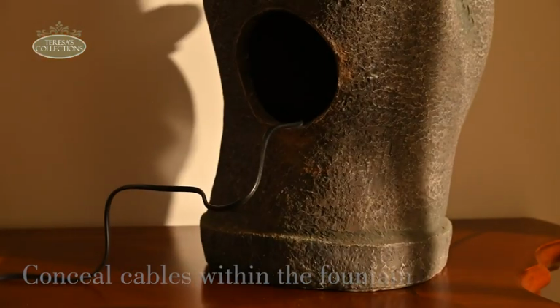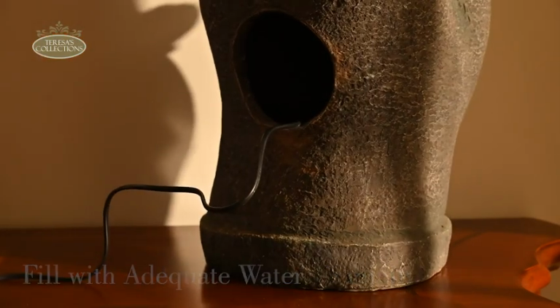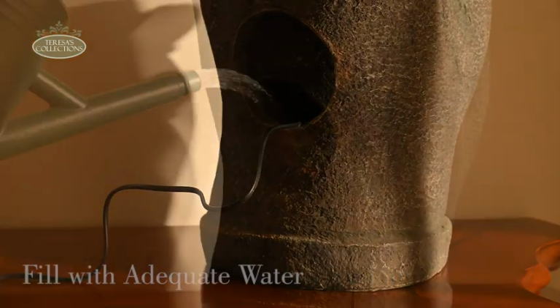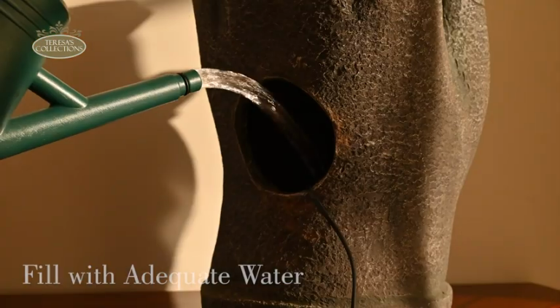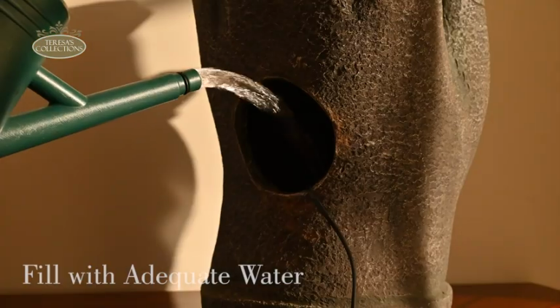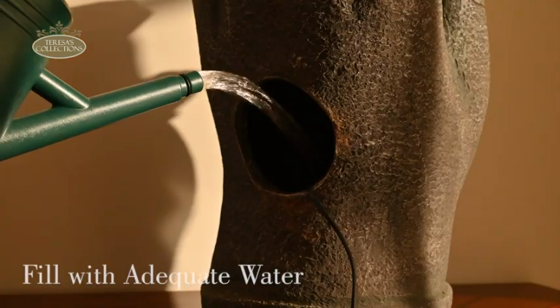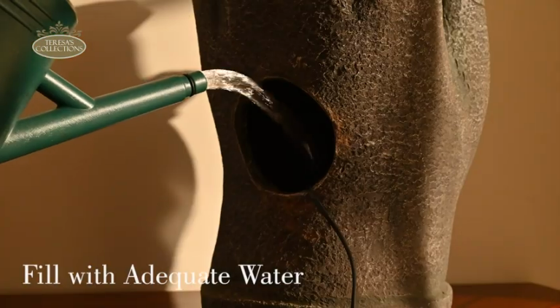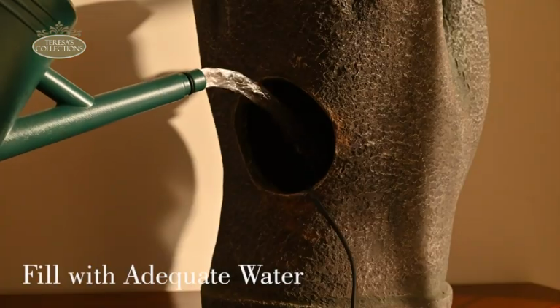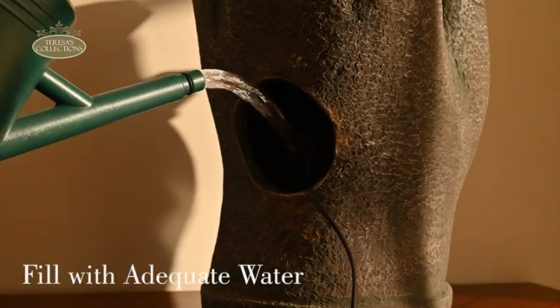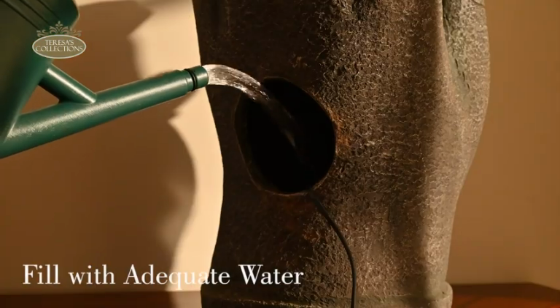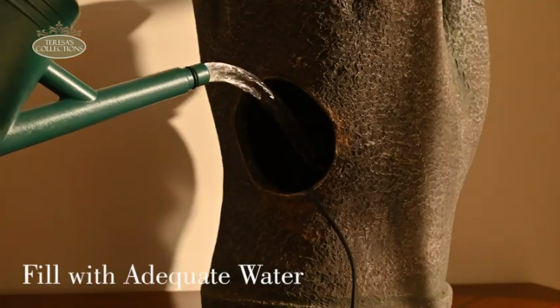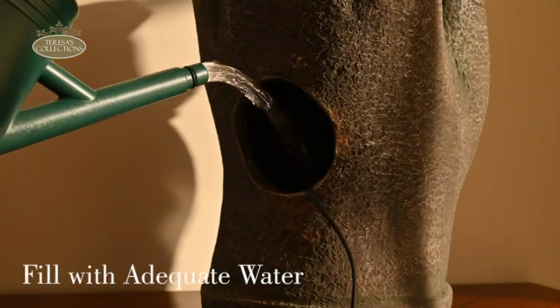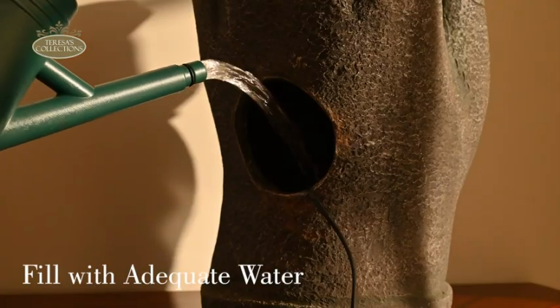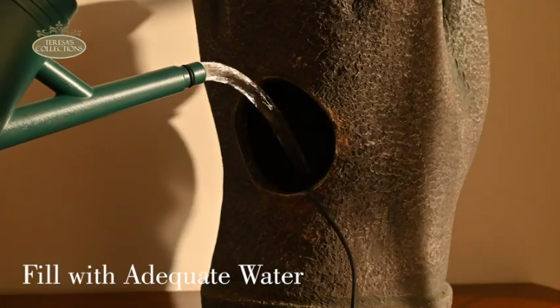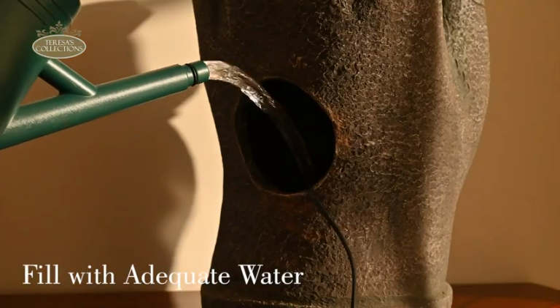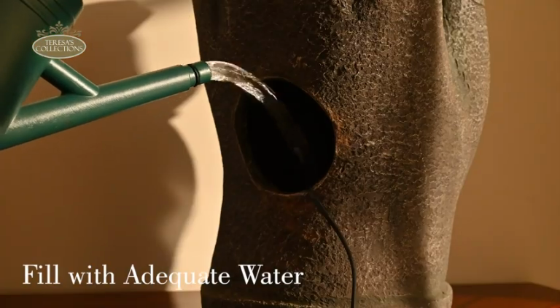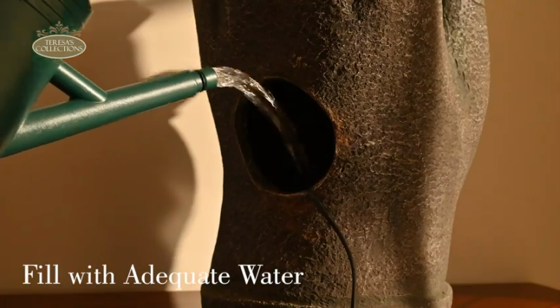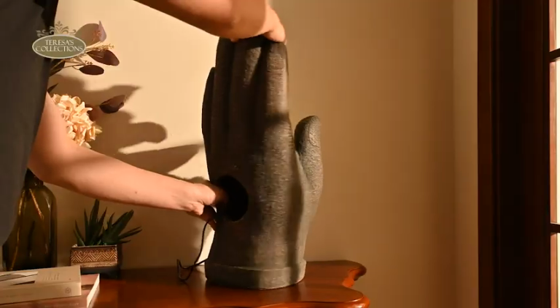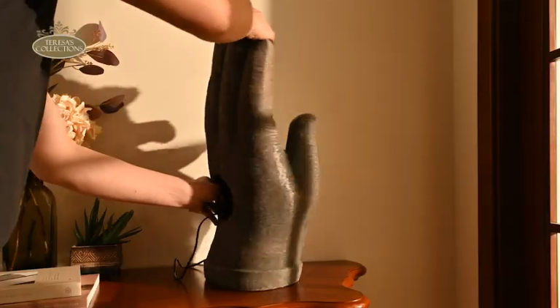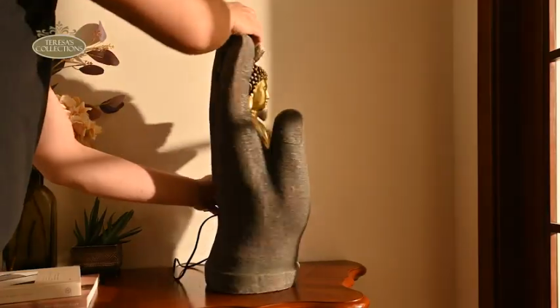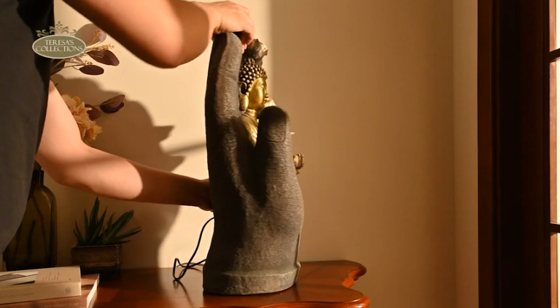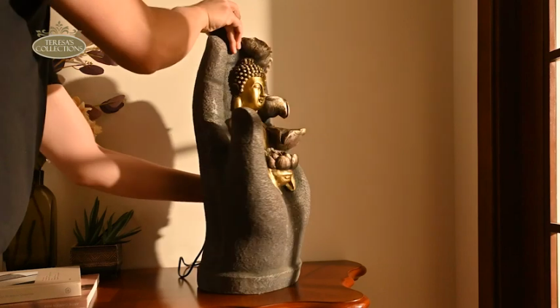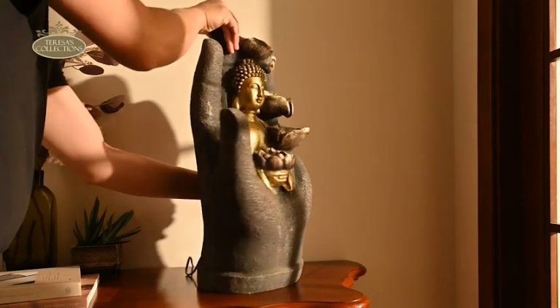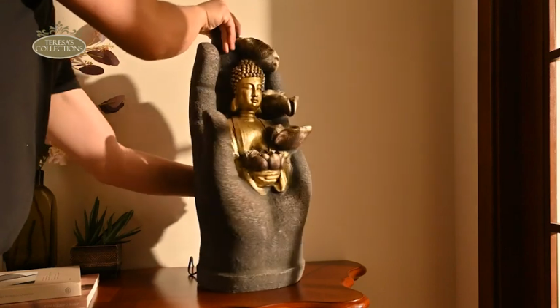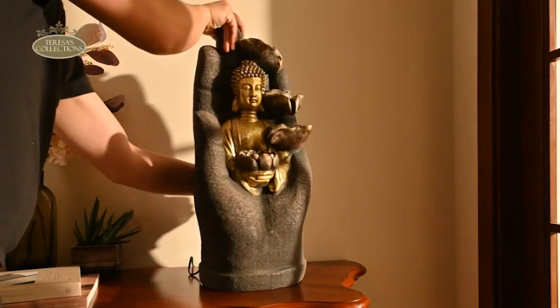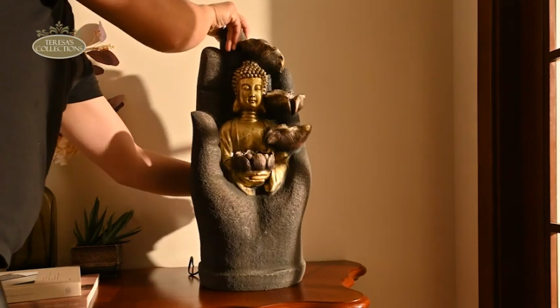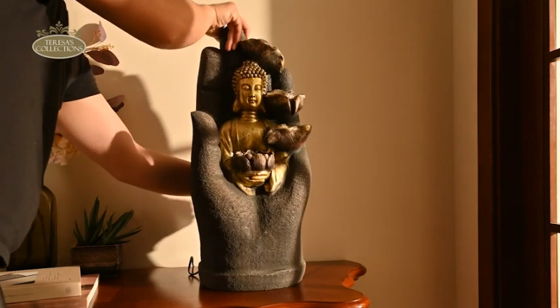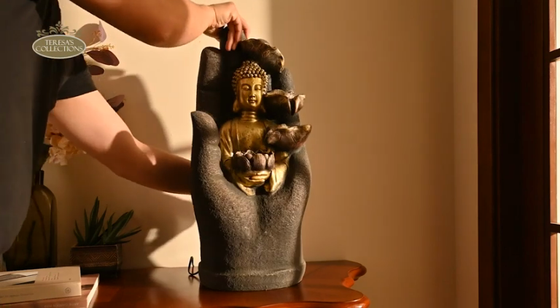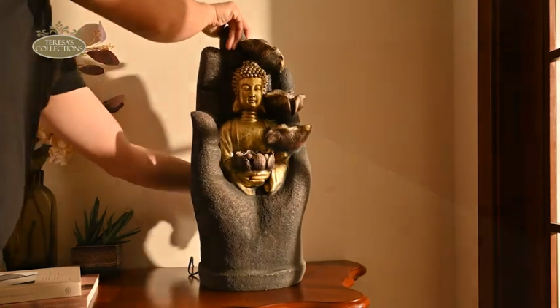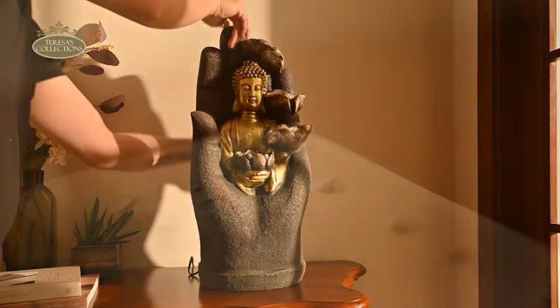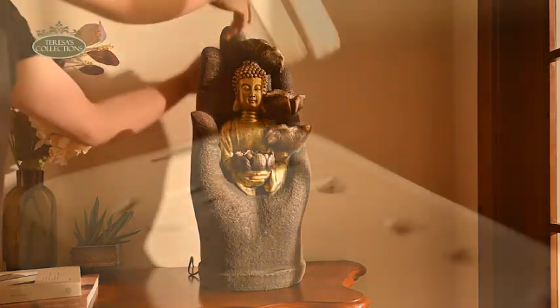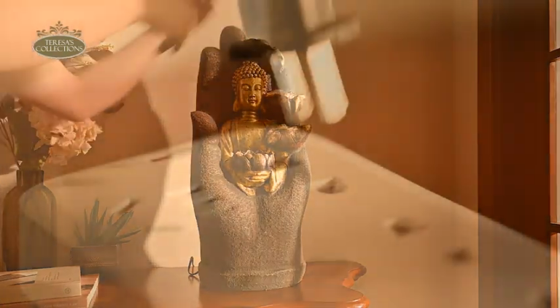Before starting the fountain, fill it with a sufficient amount of water. The final step is simple.